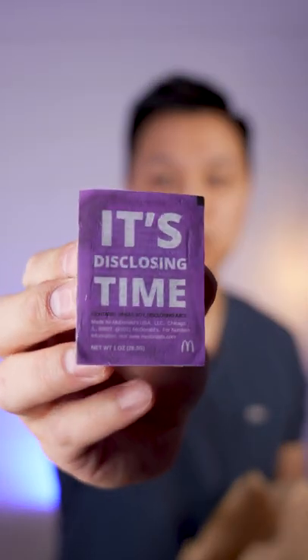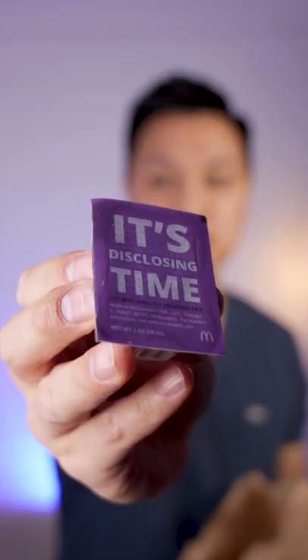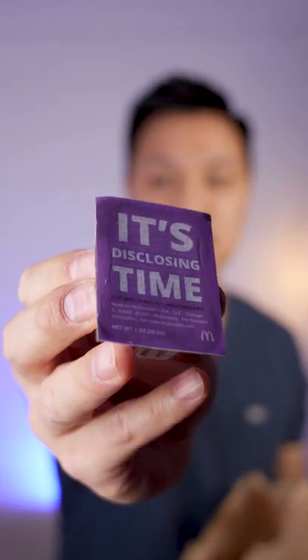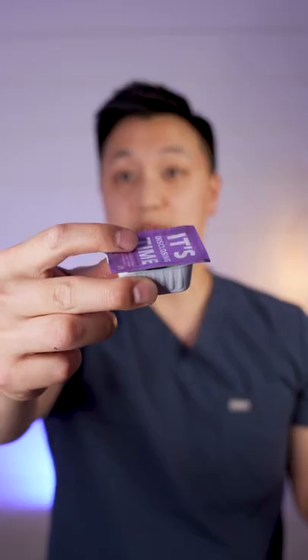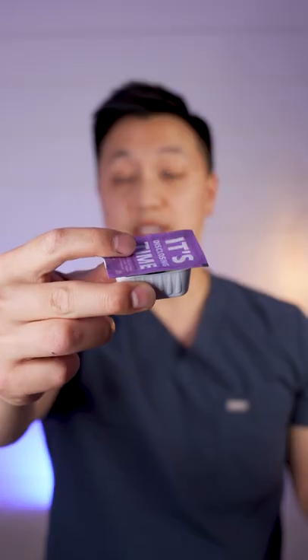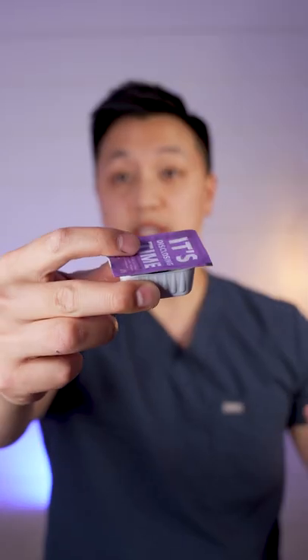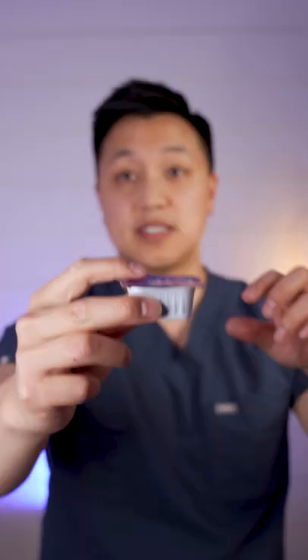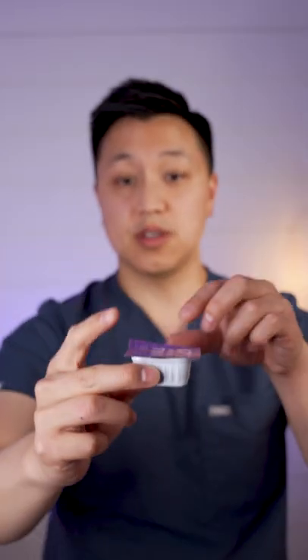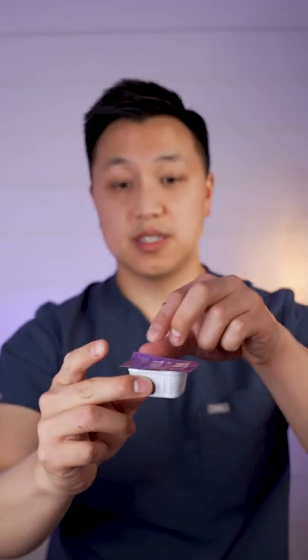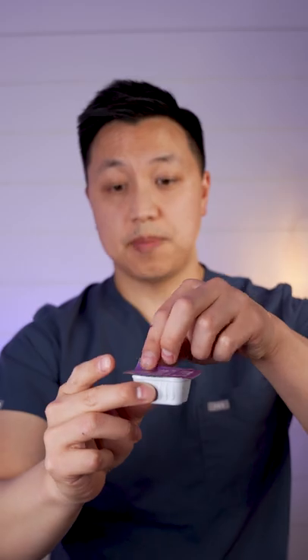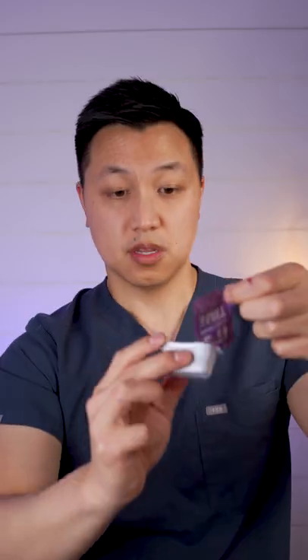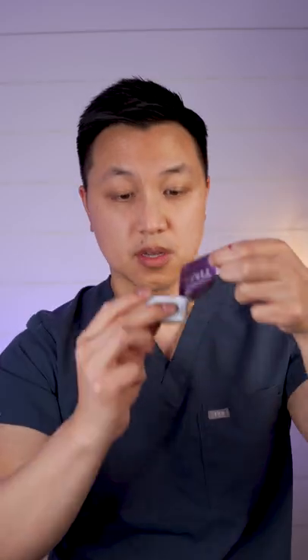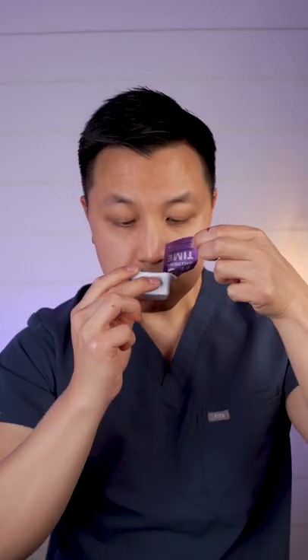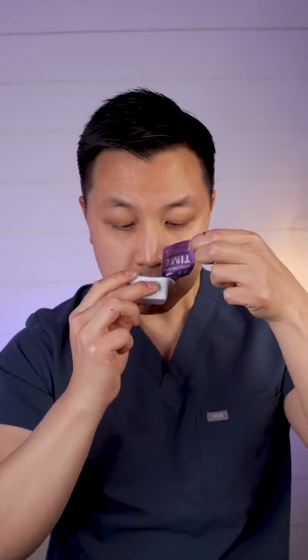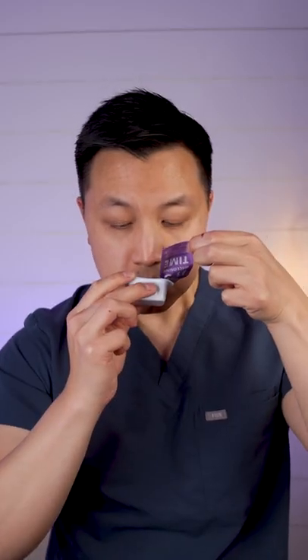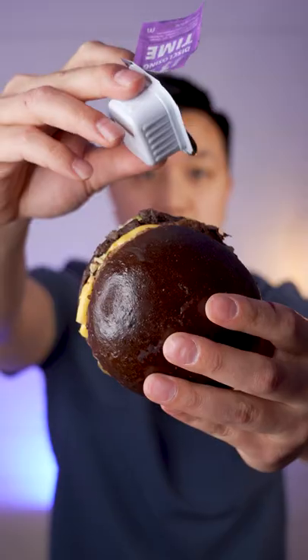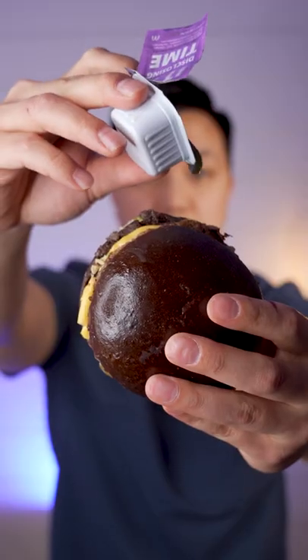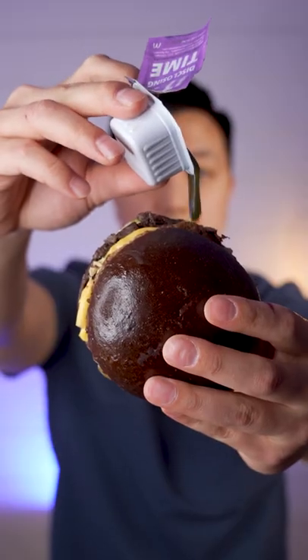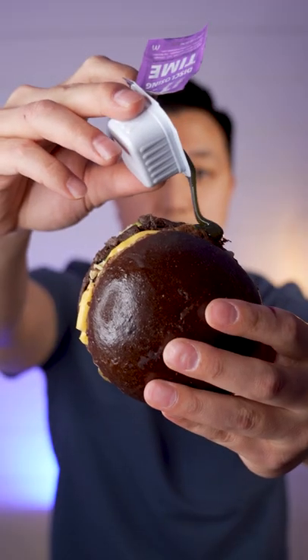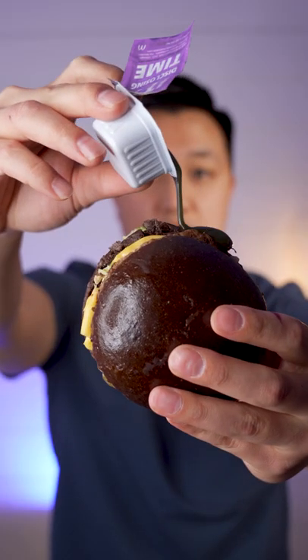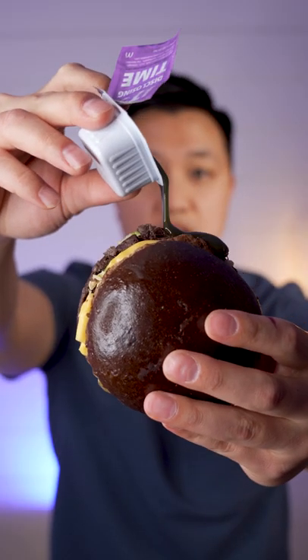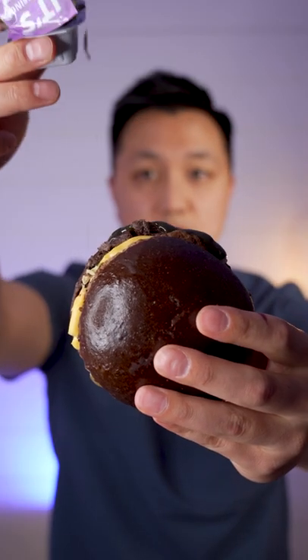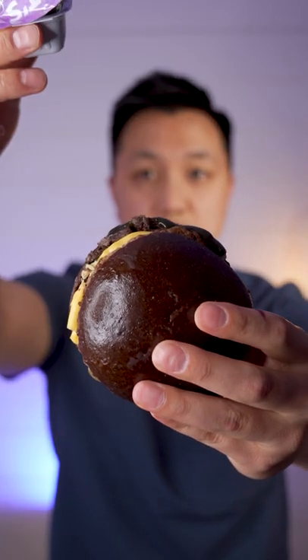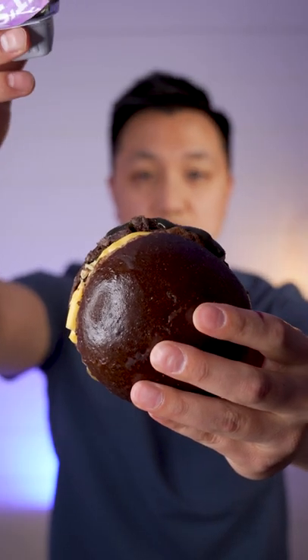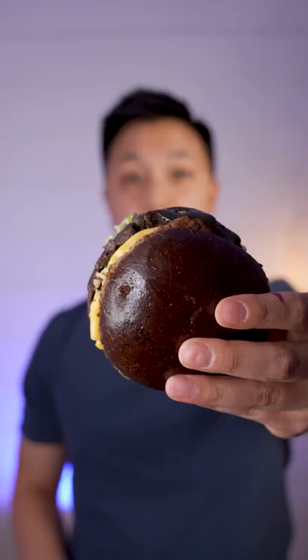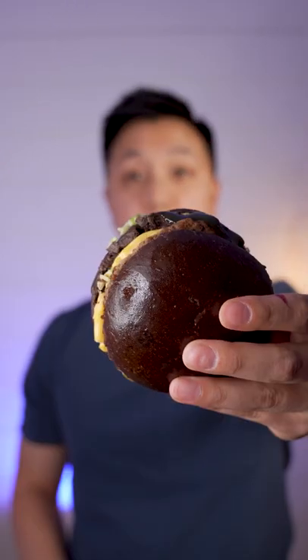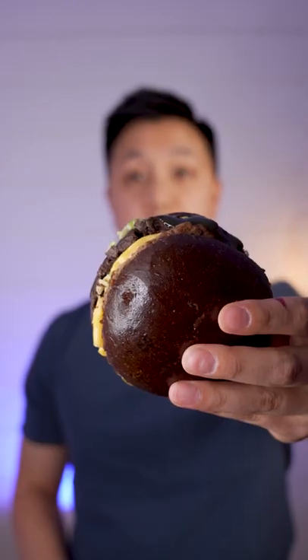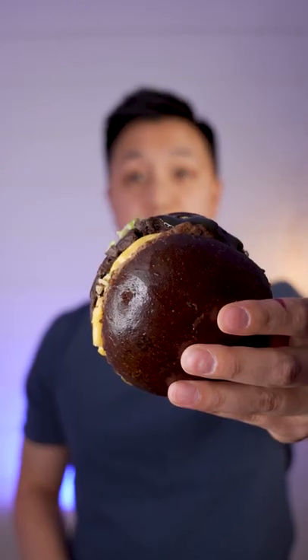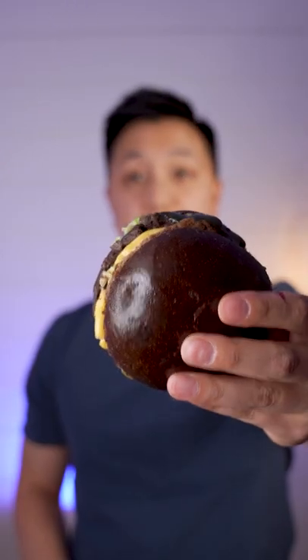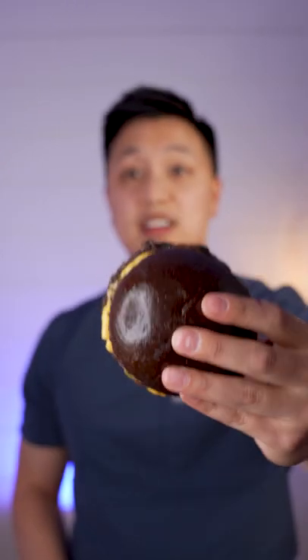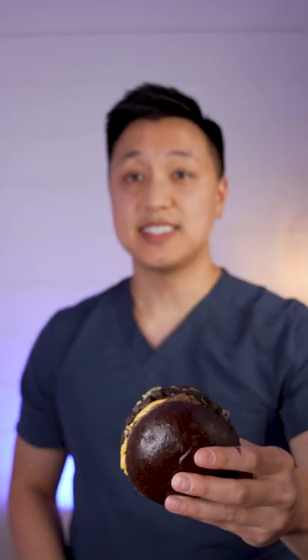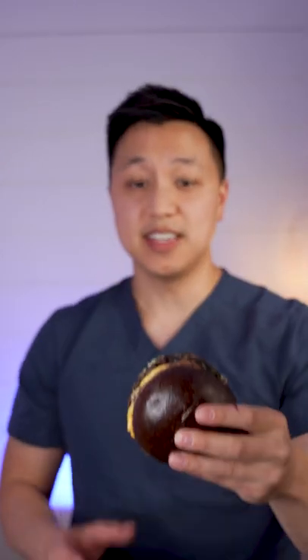How cool is that? You gotta do it. Fat claw. This is the braces doc. Let's eat.